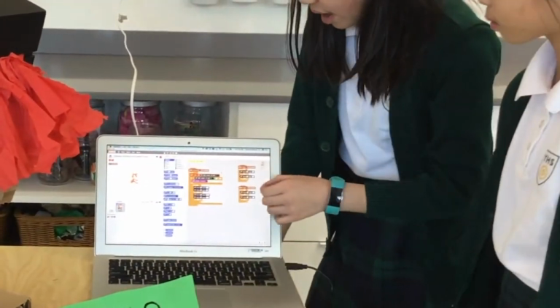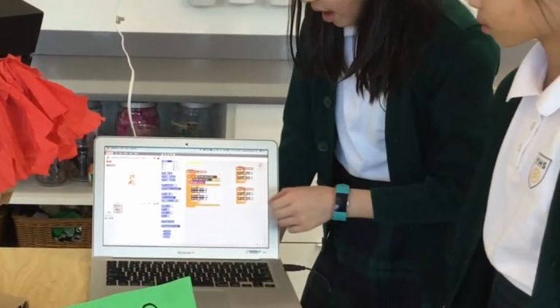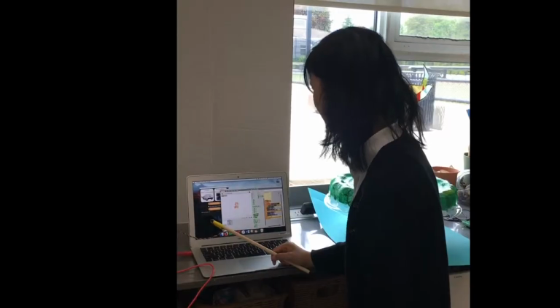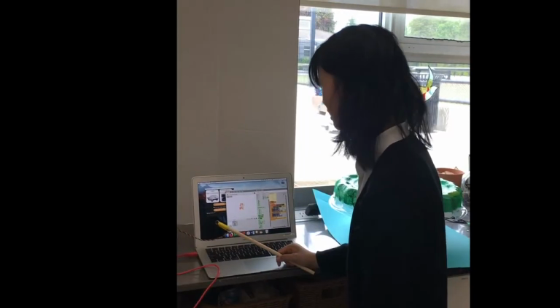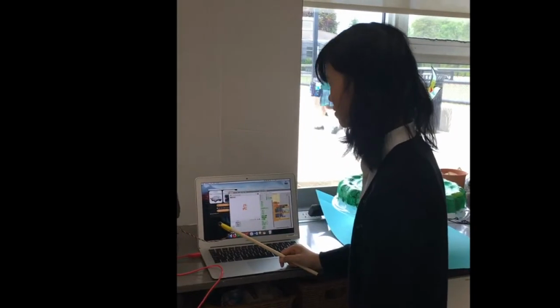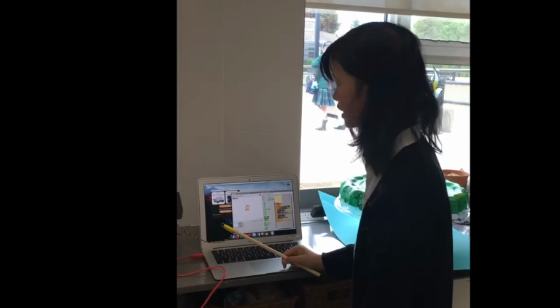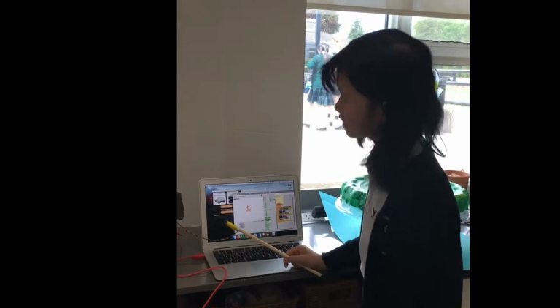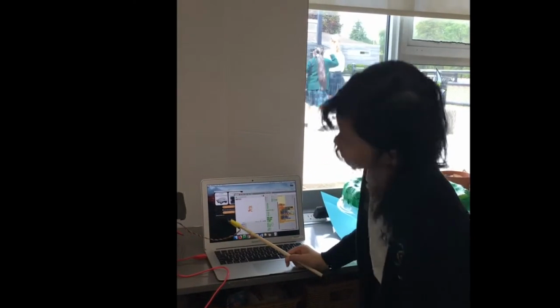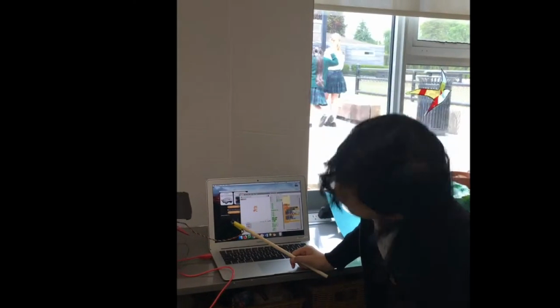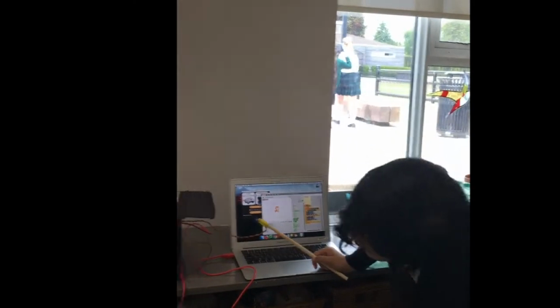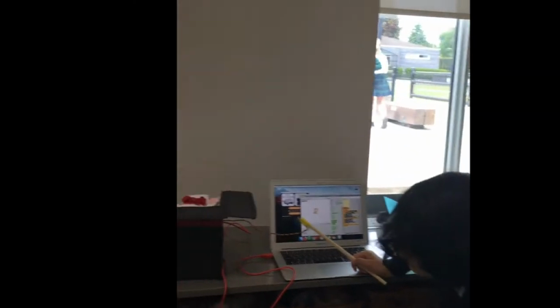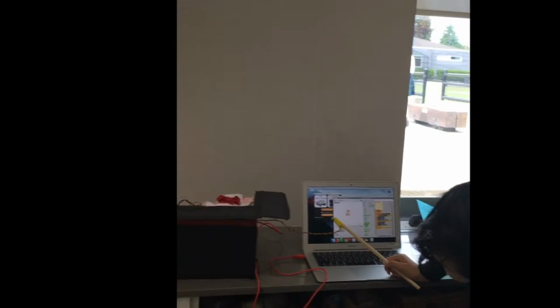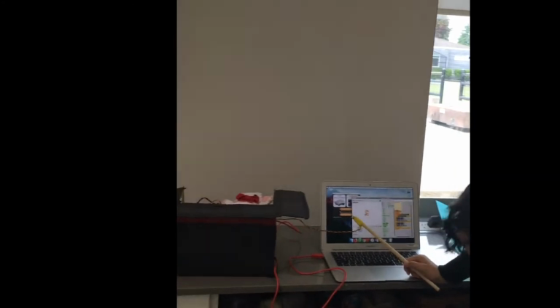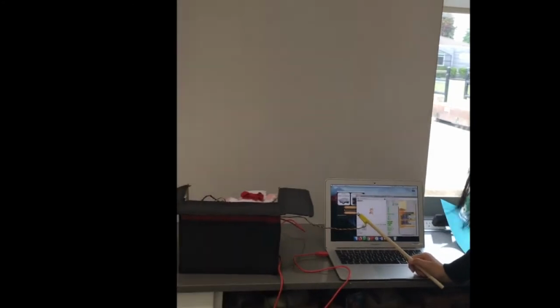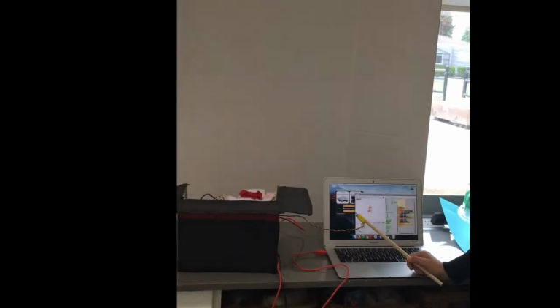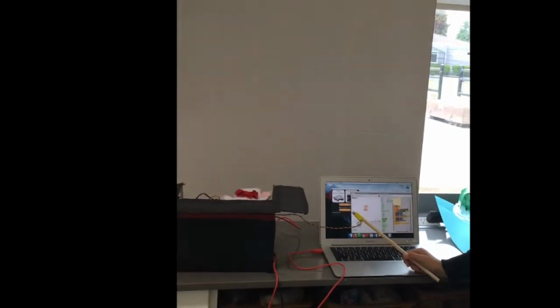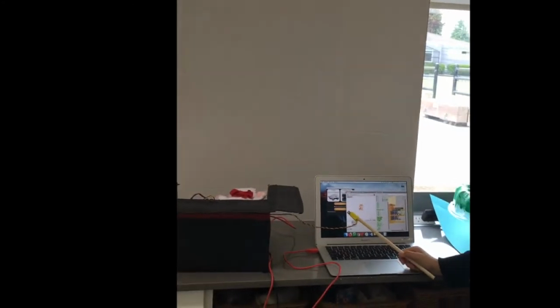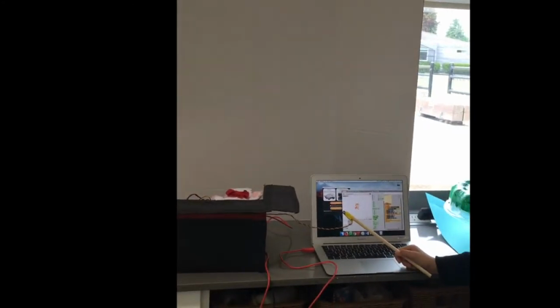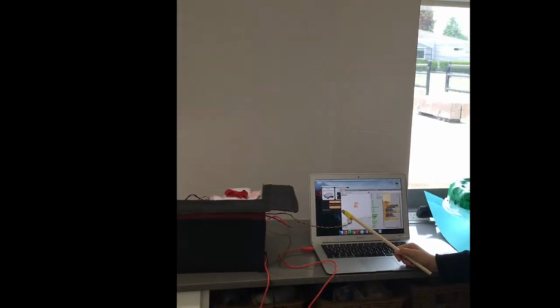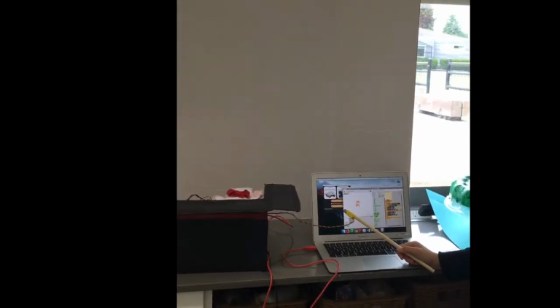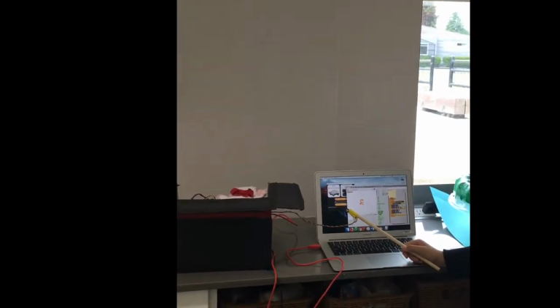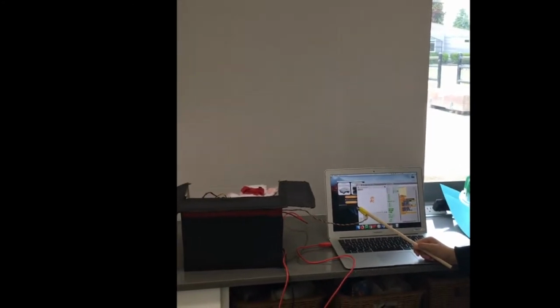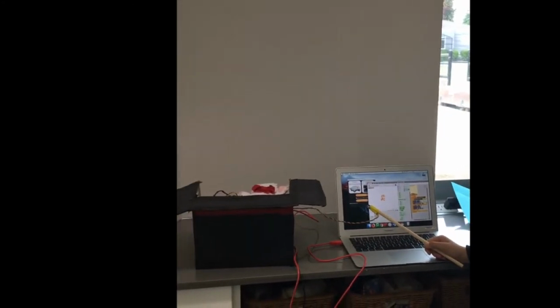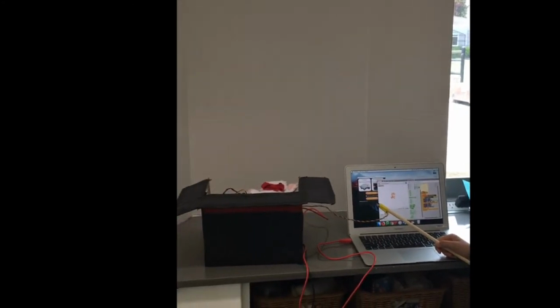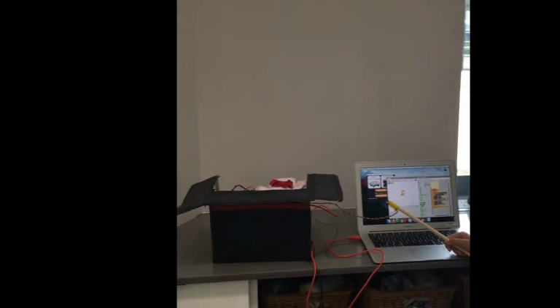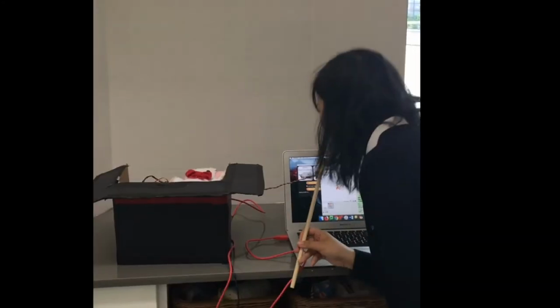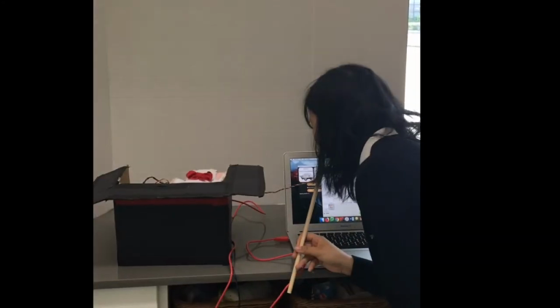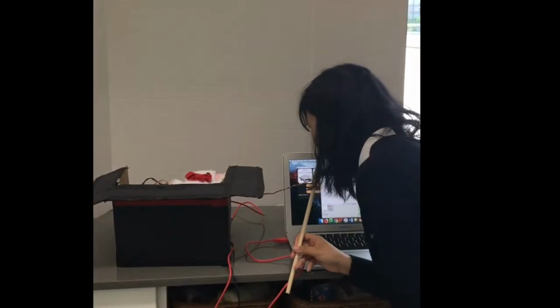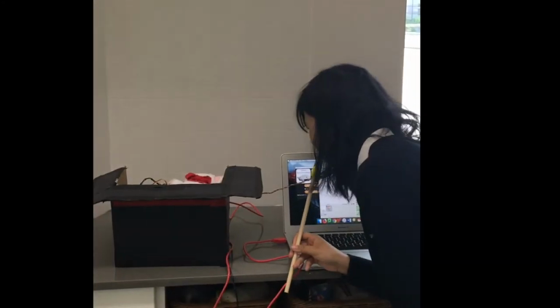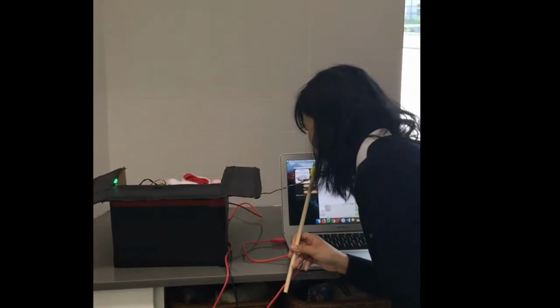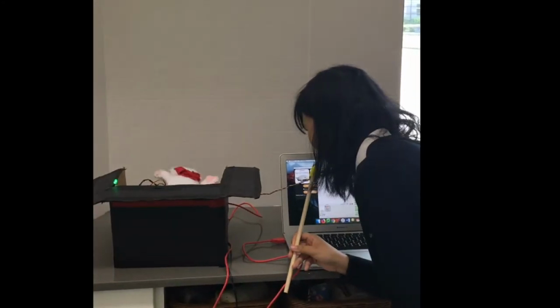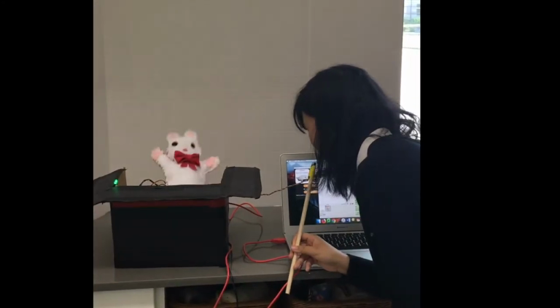I just made a bunny coming out of the magician's hat. Abracadabra!